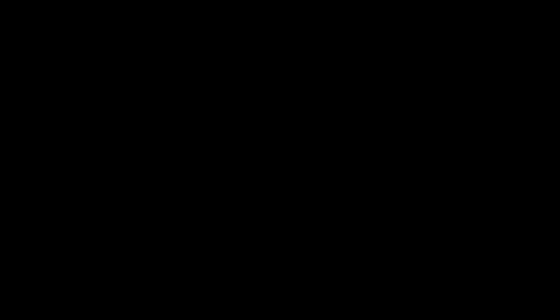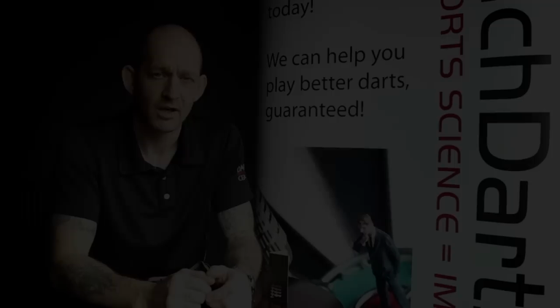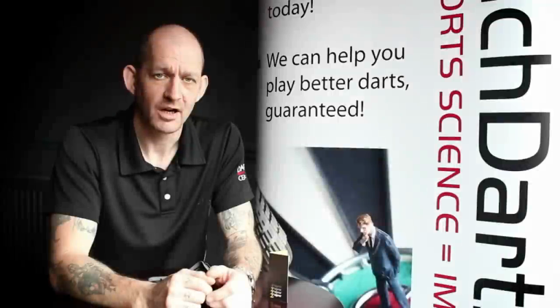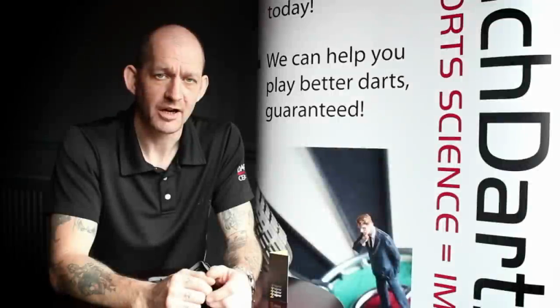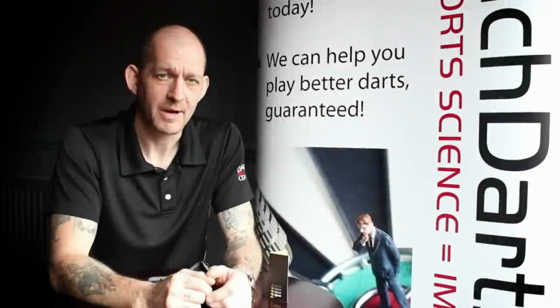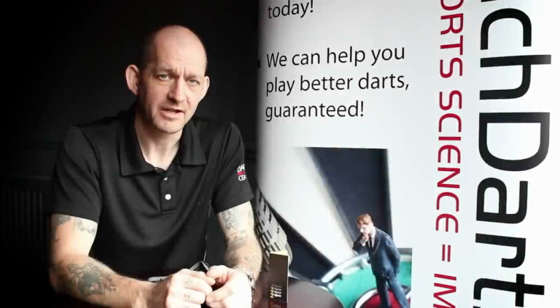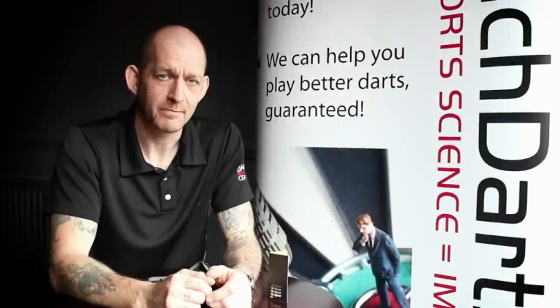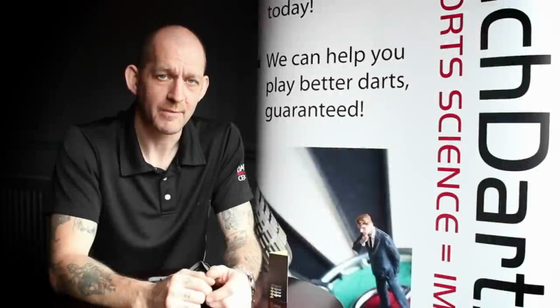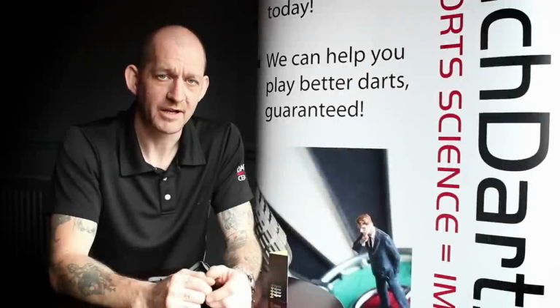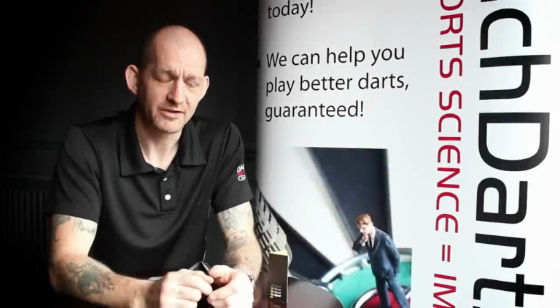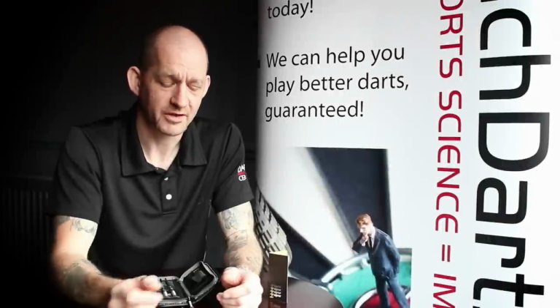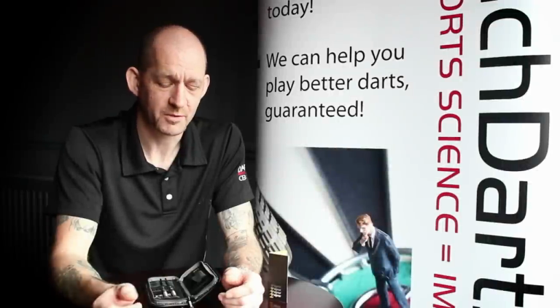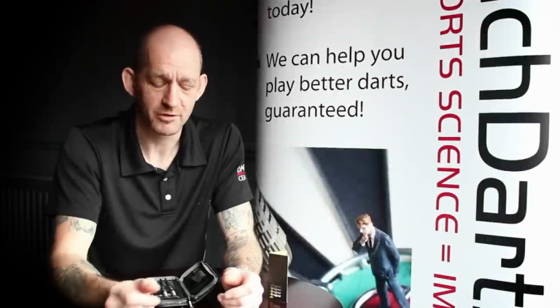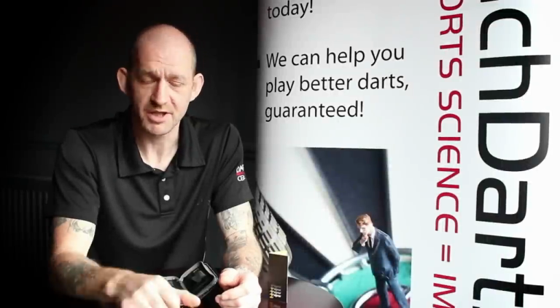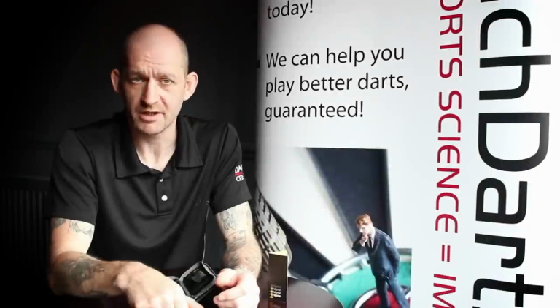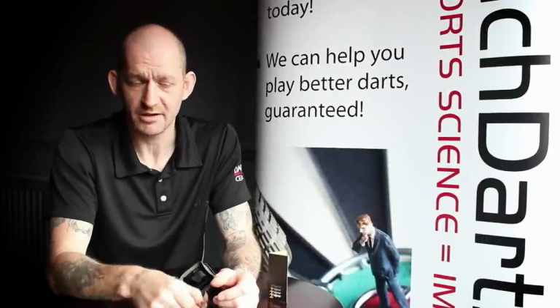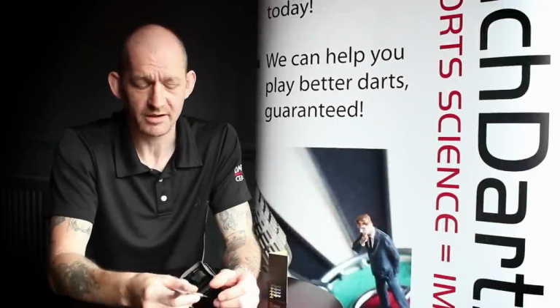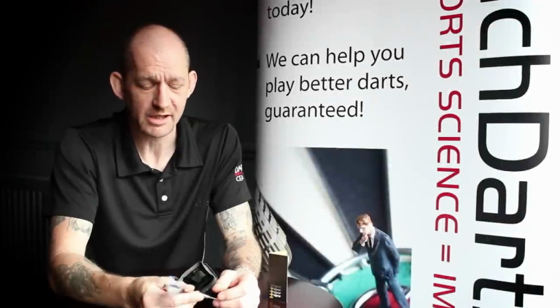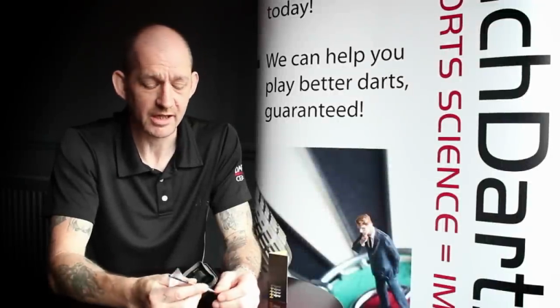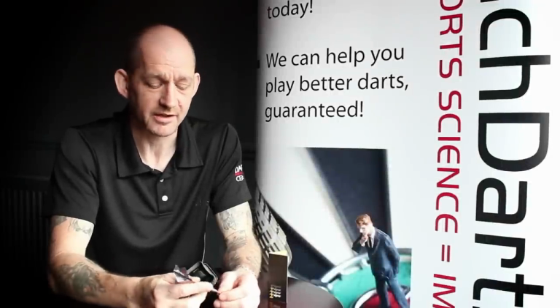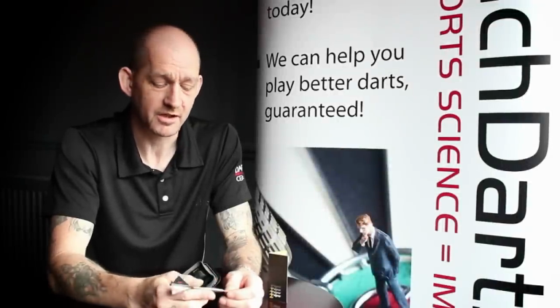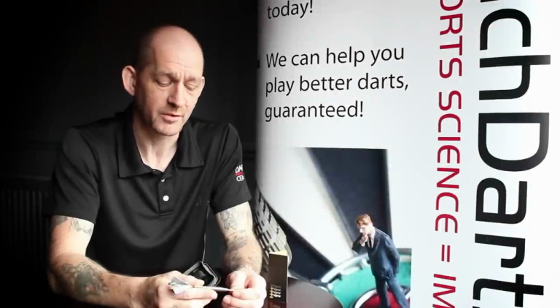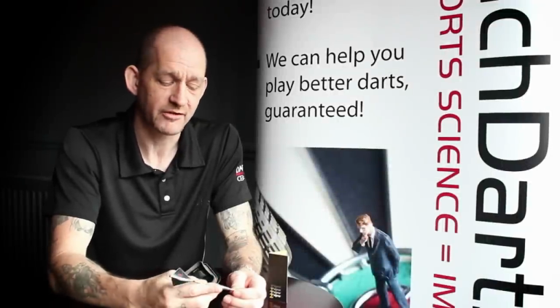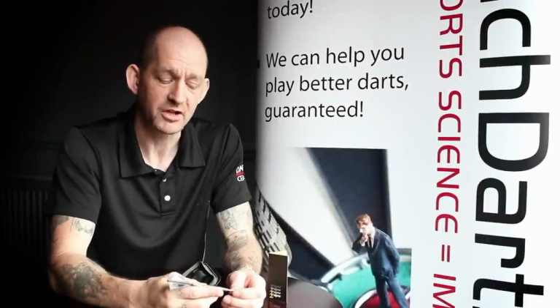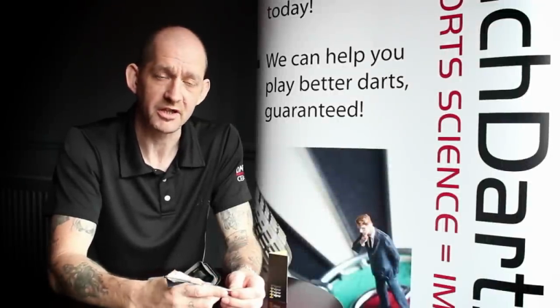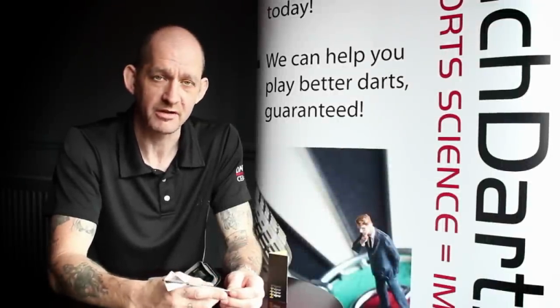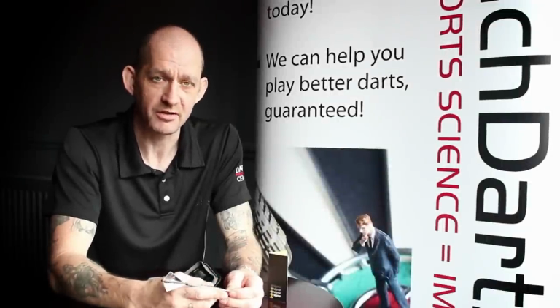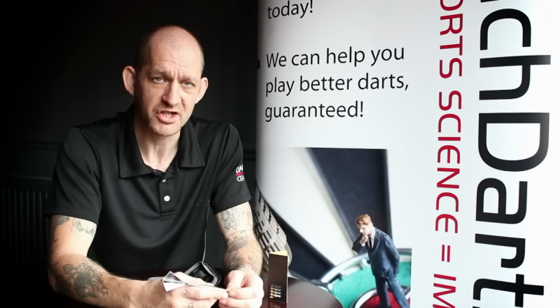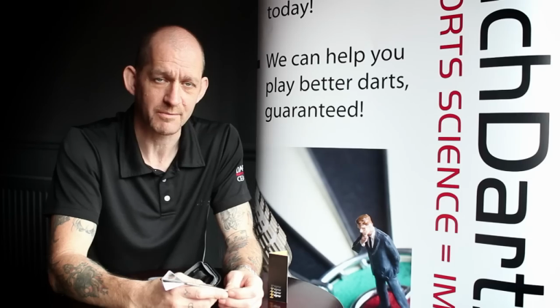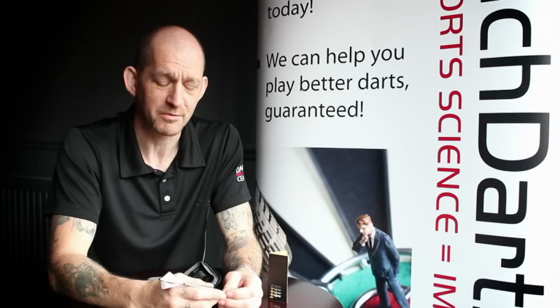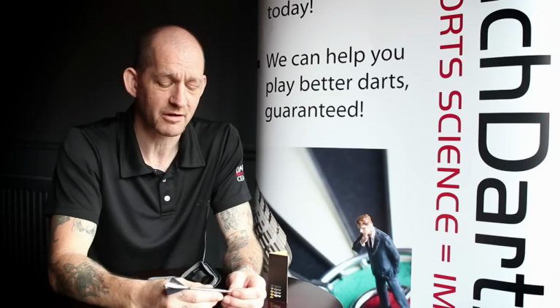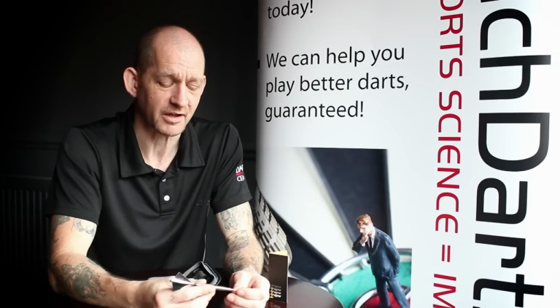Hi, I'm Andy, the Biomechanist of the Darts Performance Centre, and this time we're going to have a look at the Unicorn Sigma Pro Dart.